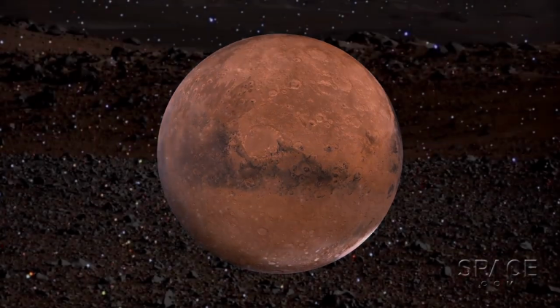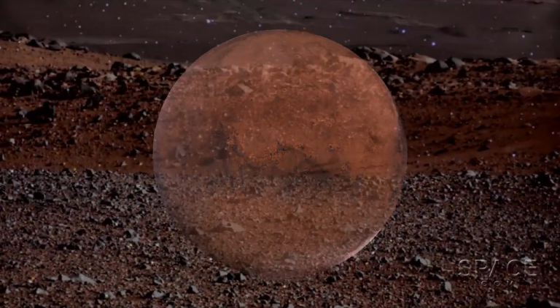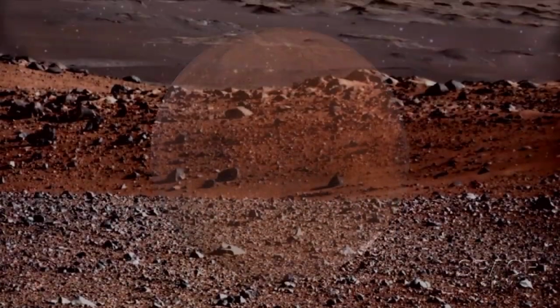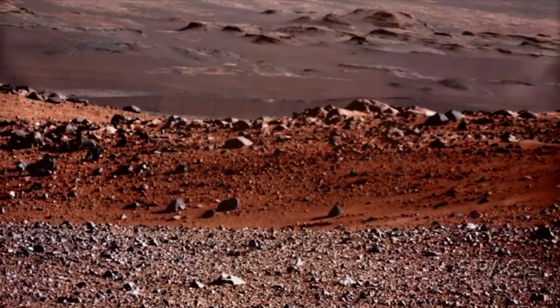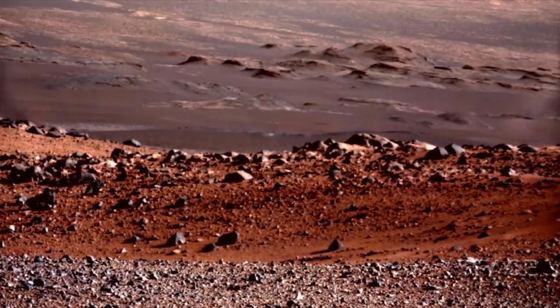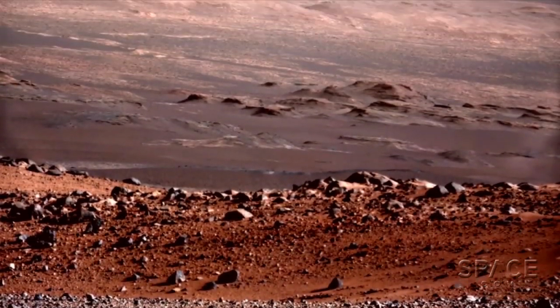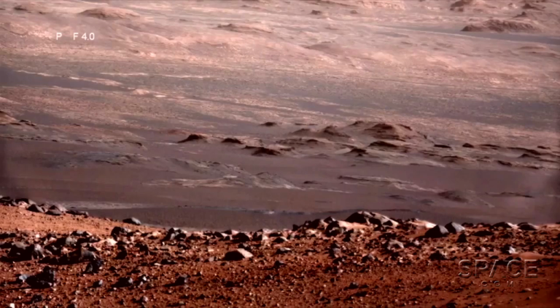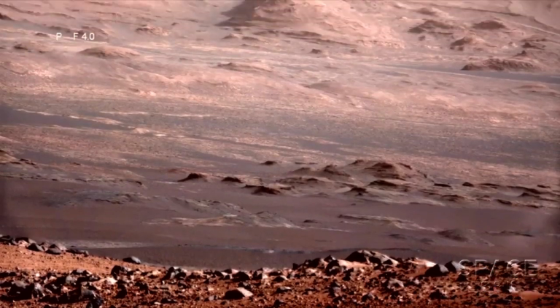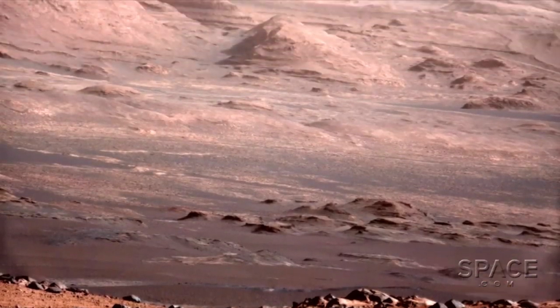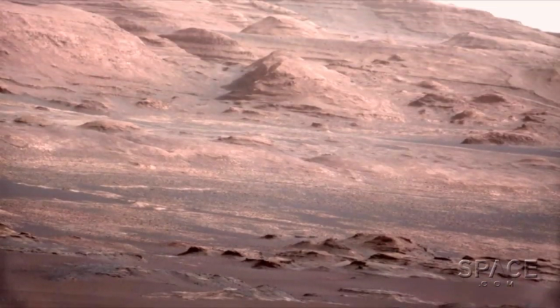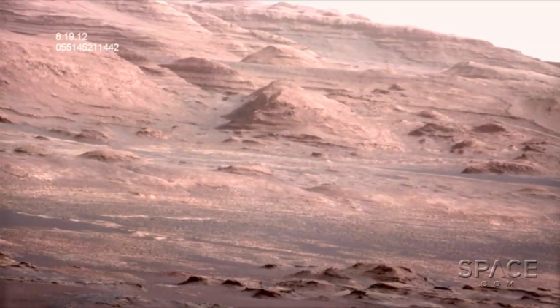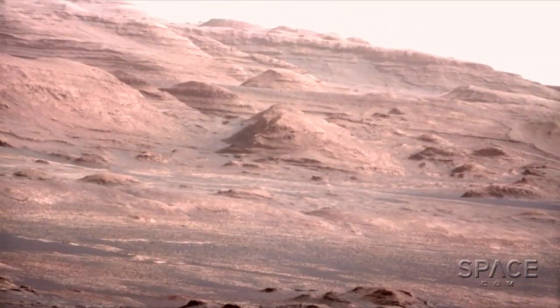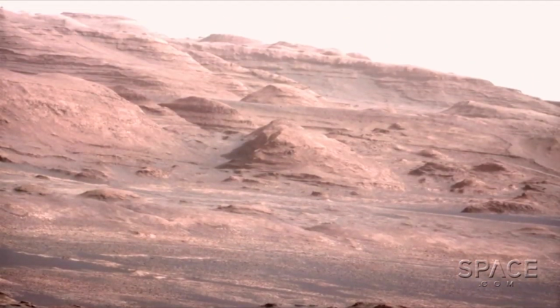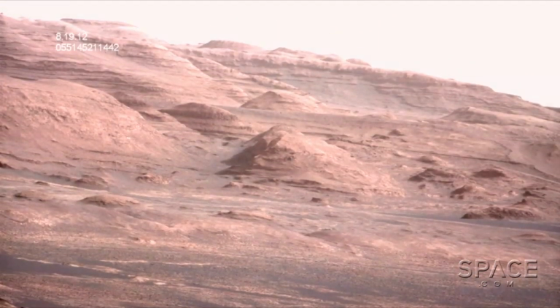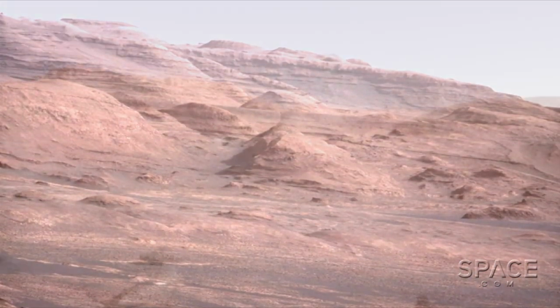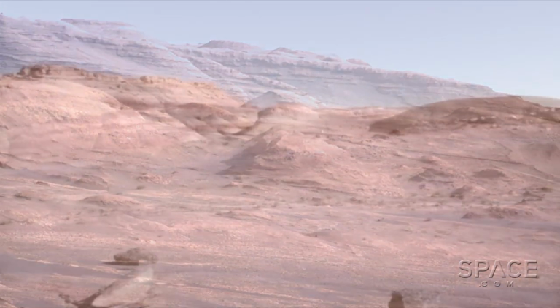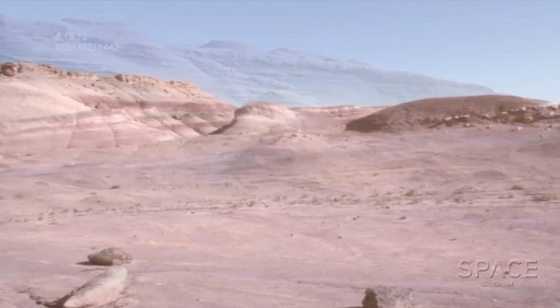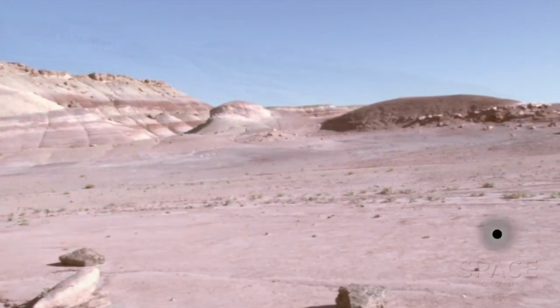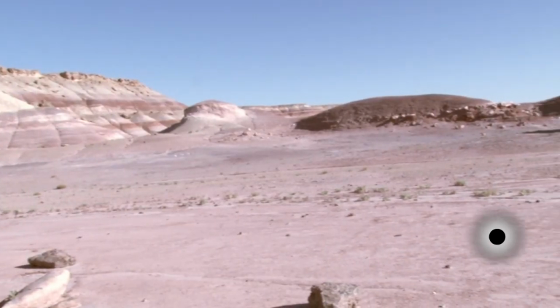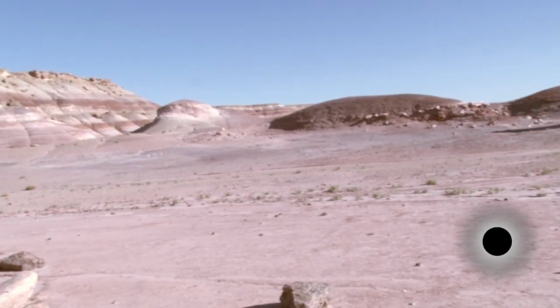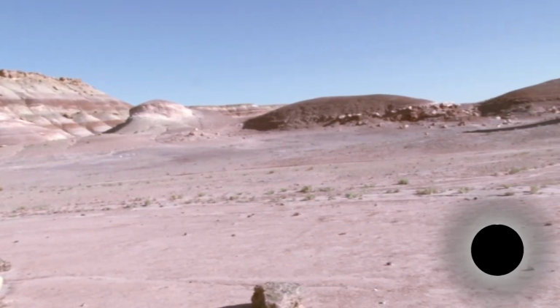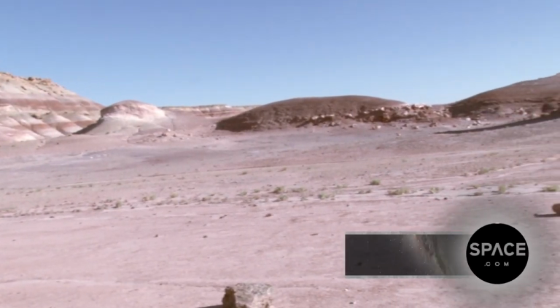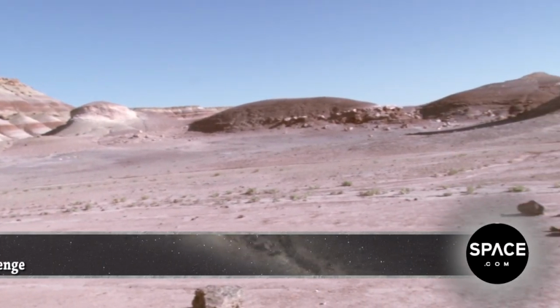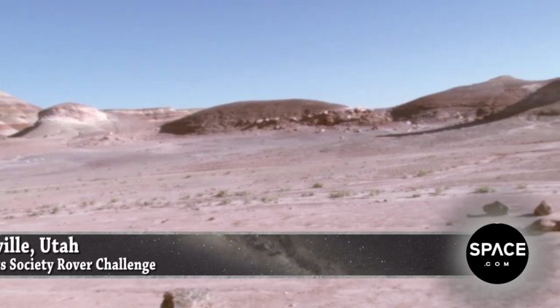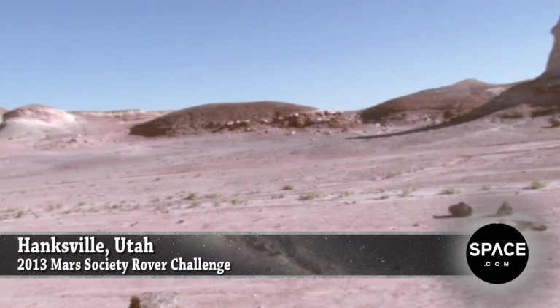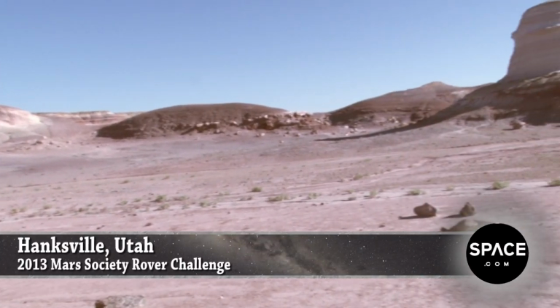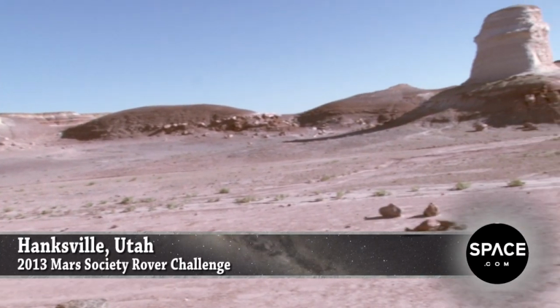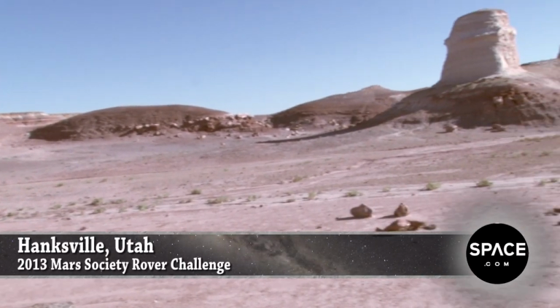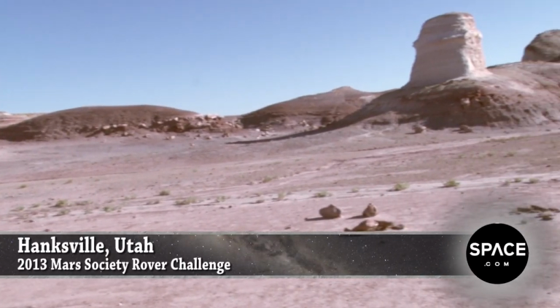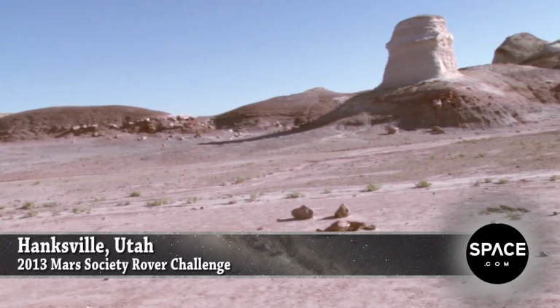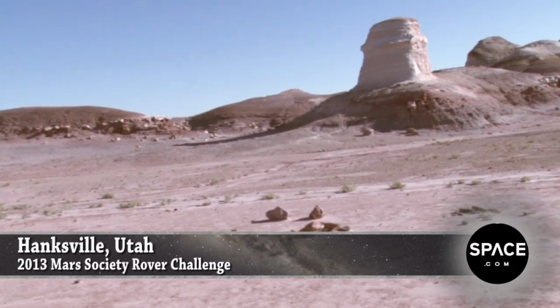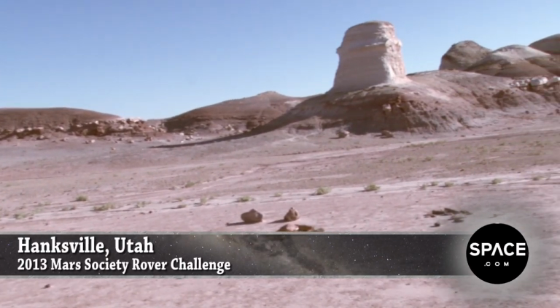Mars, known for its dry and desolate red surface. Here on Earth in Hanksville, Utah, you may not find the surface much different.